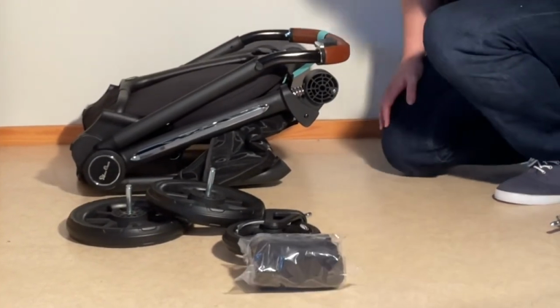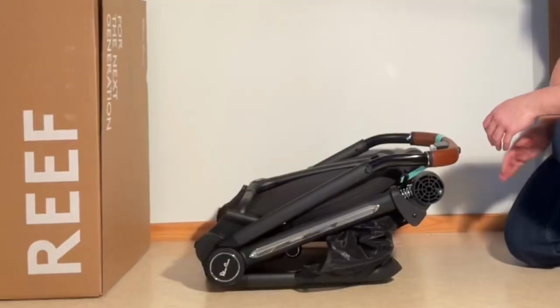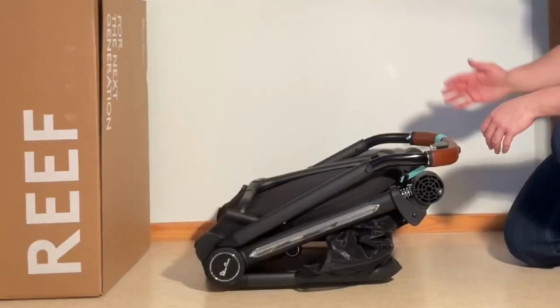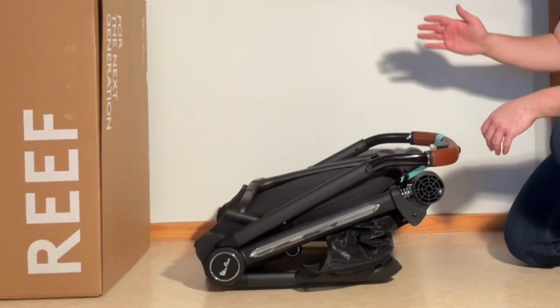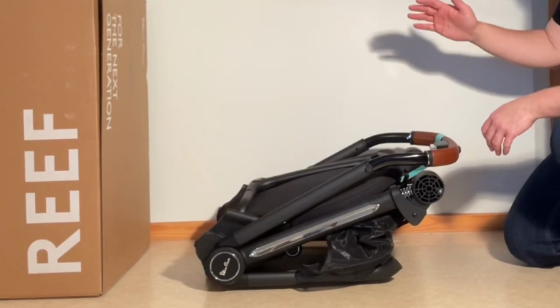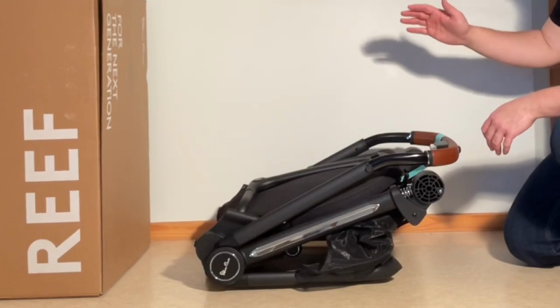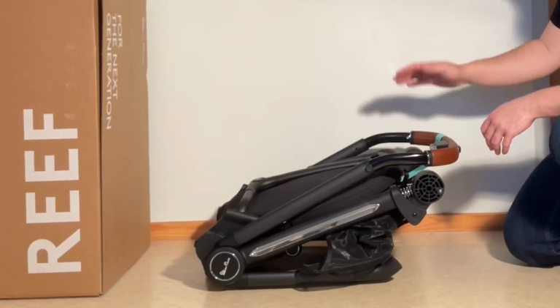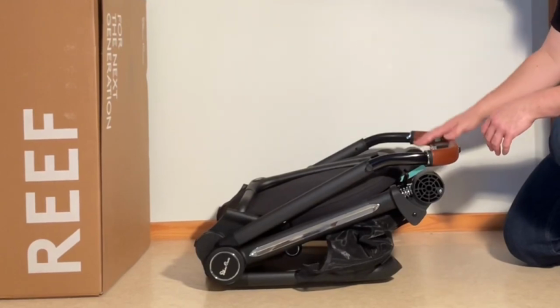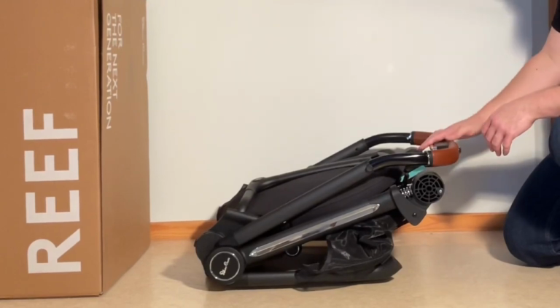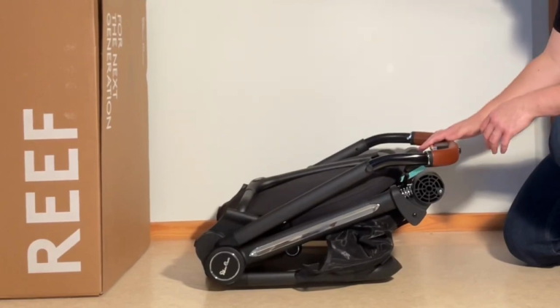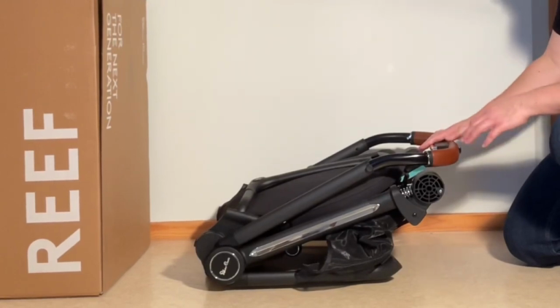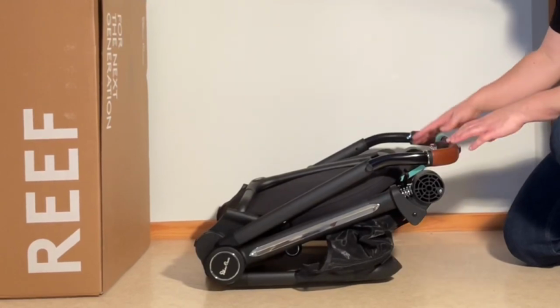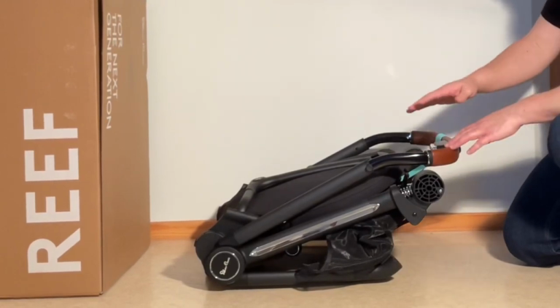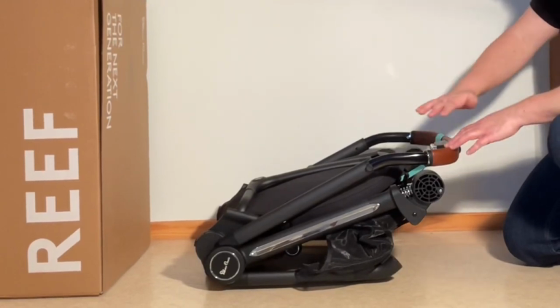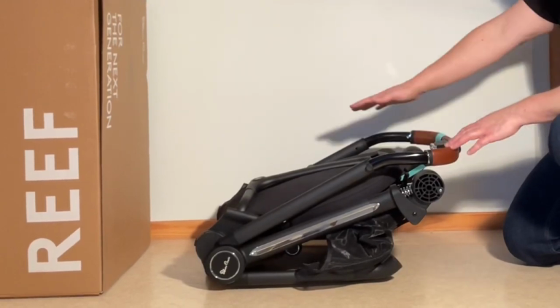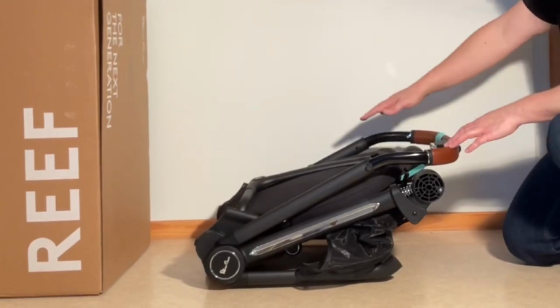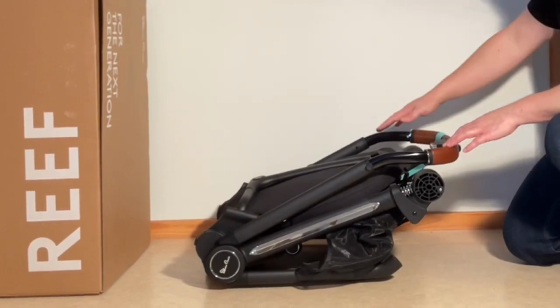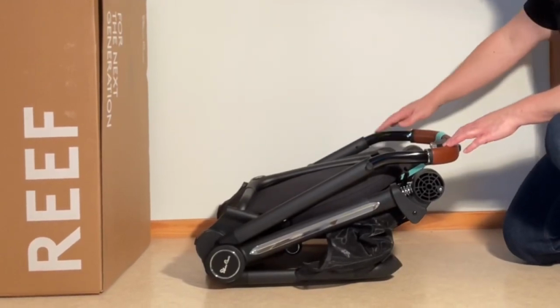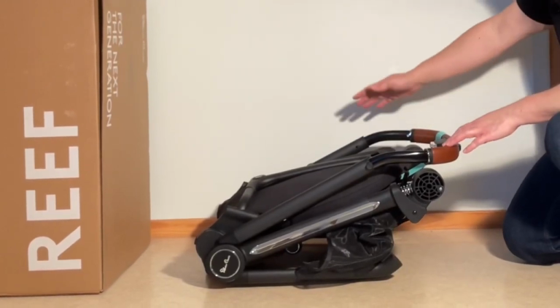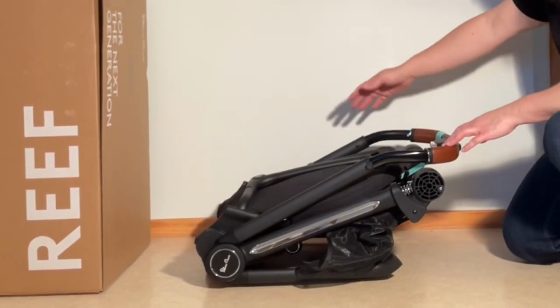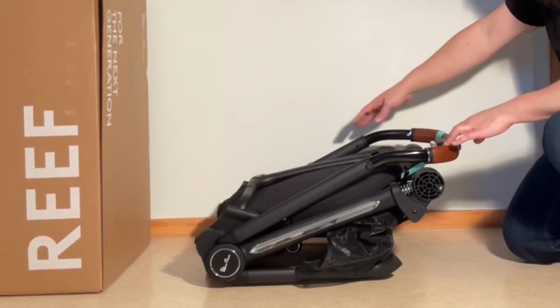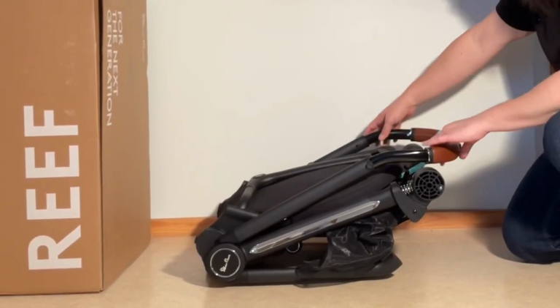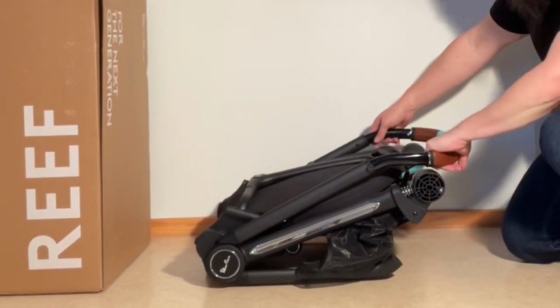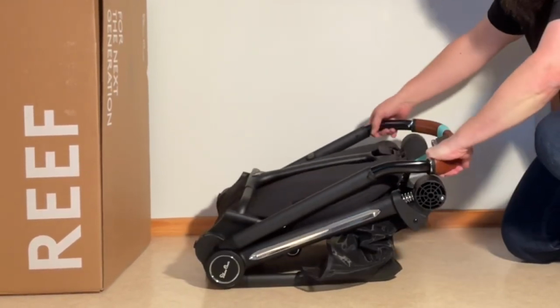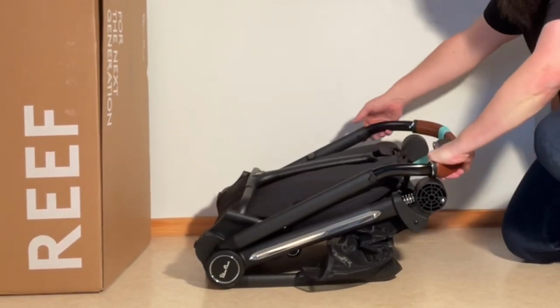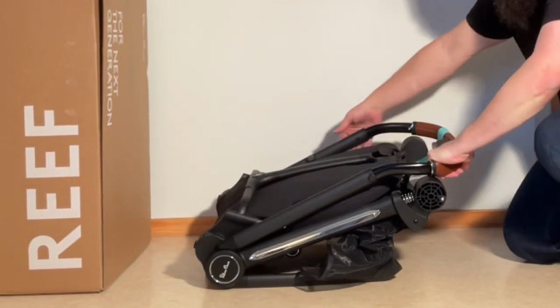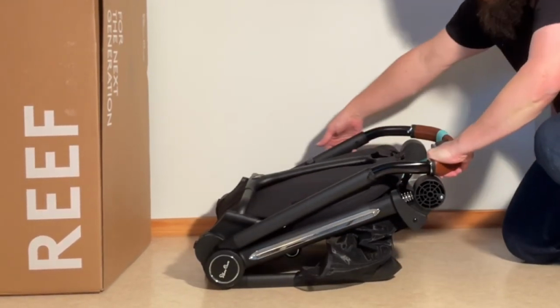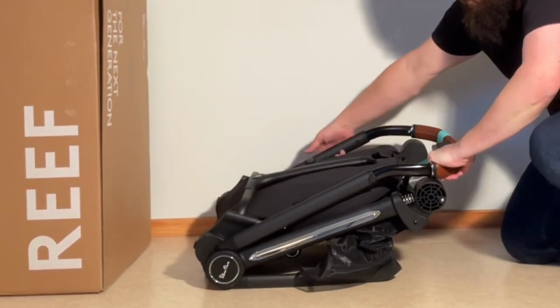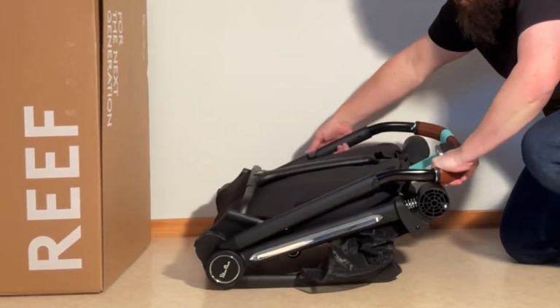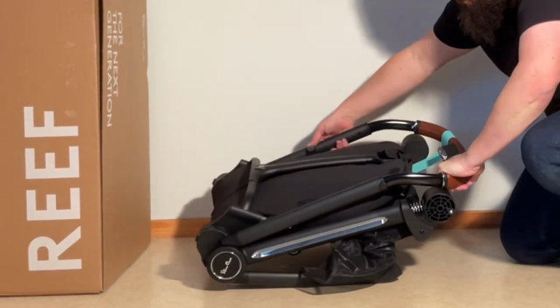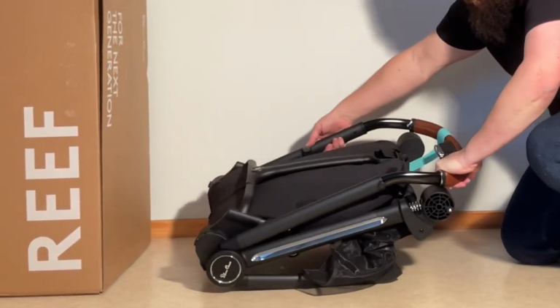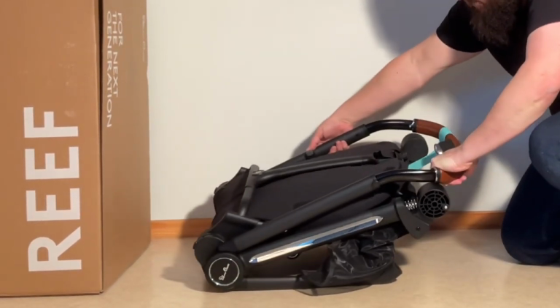I'm going to start by folding open the stroller. Here on this side is a safety catch.